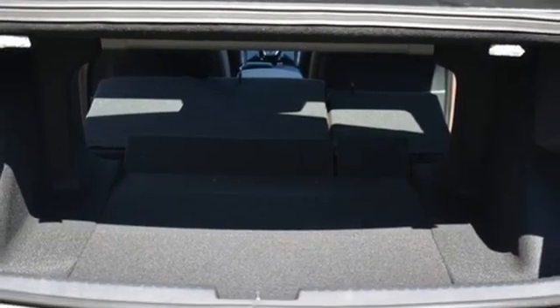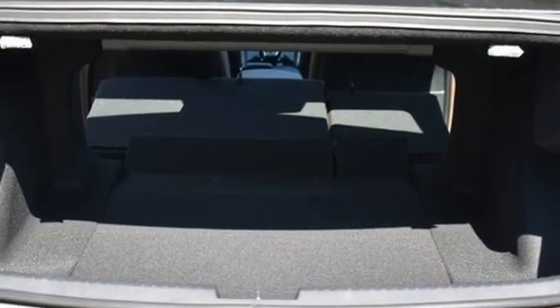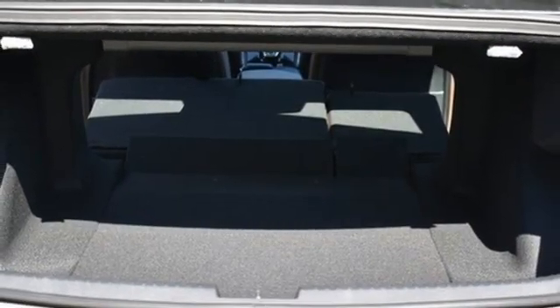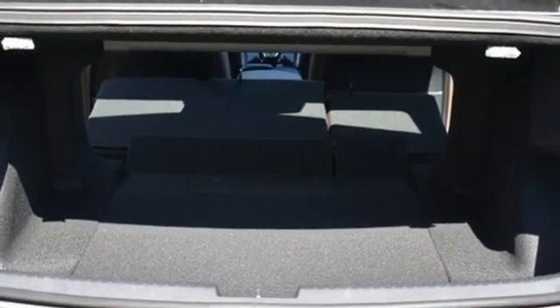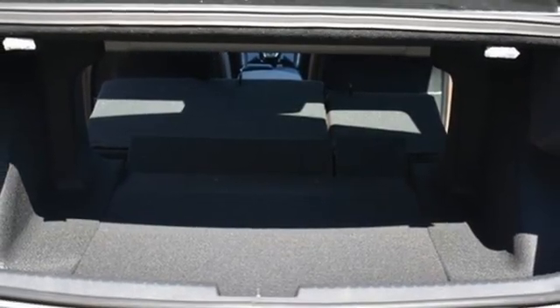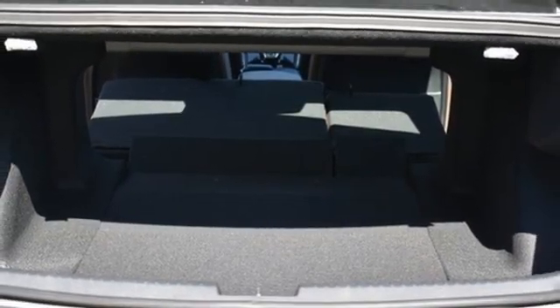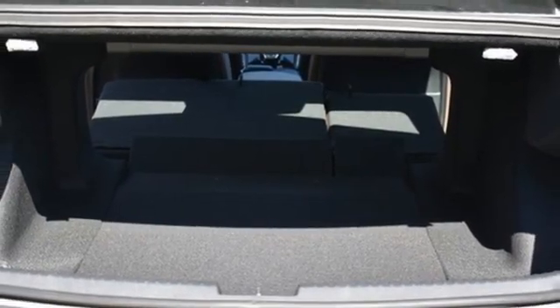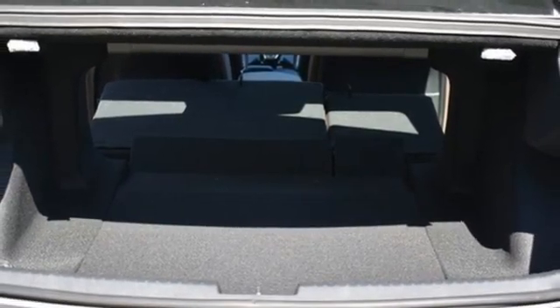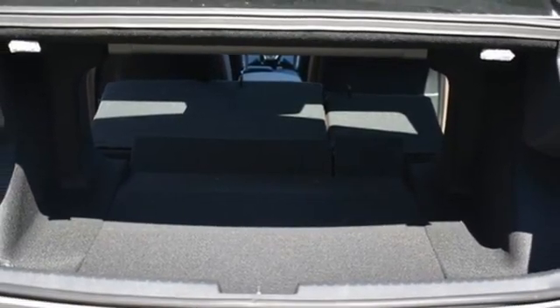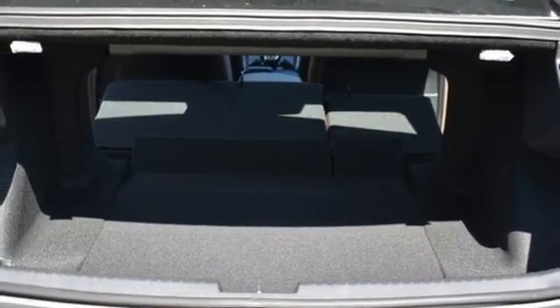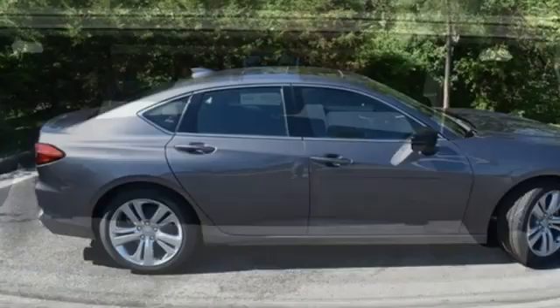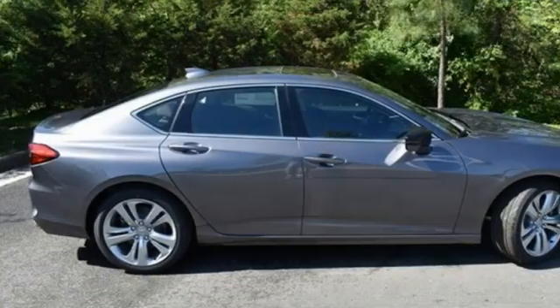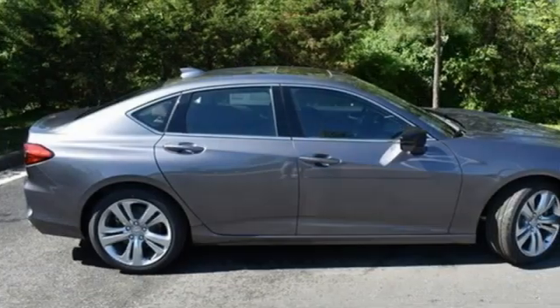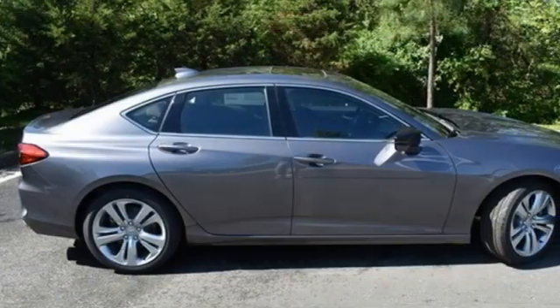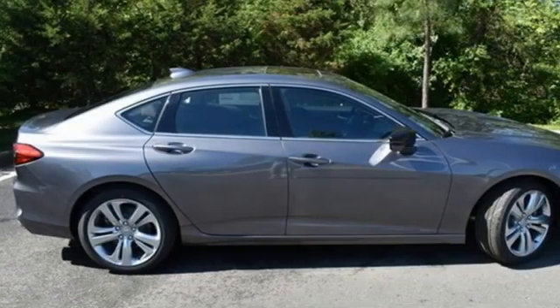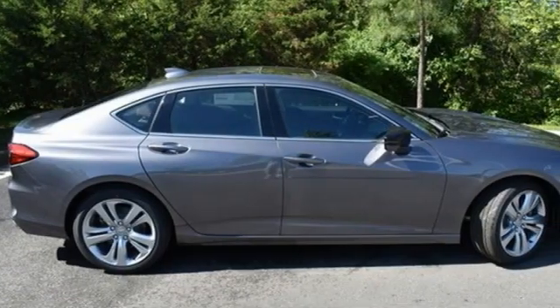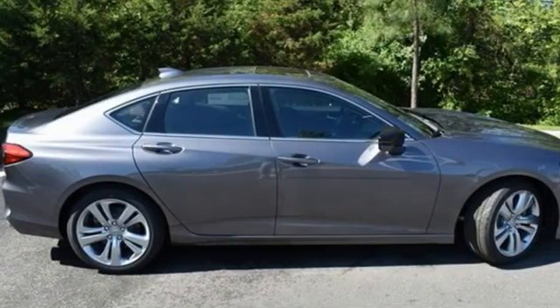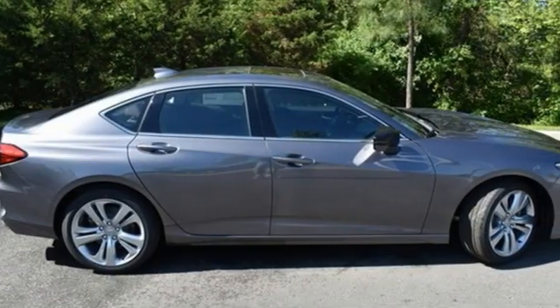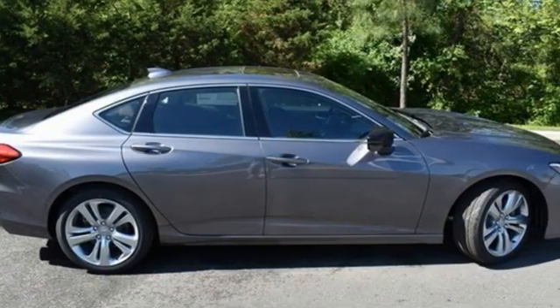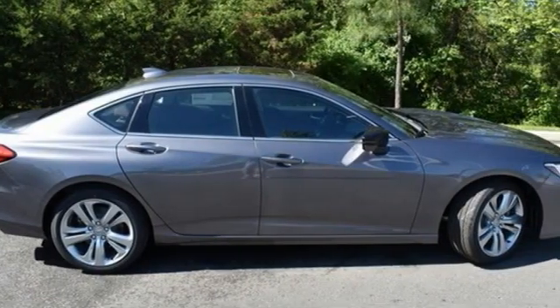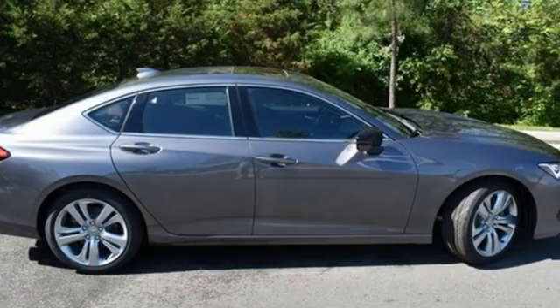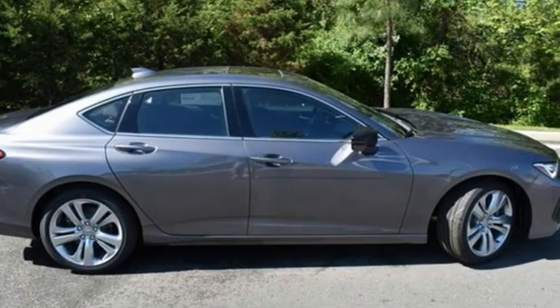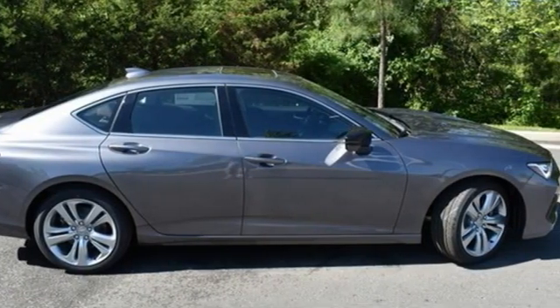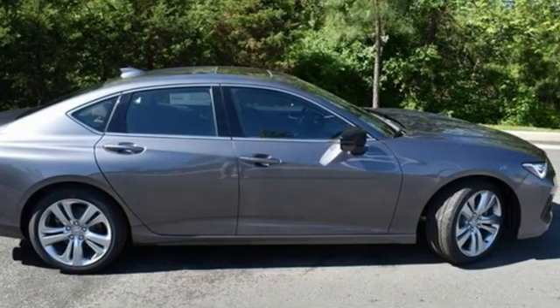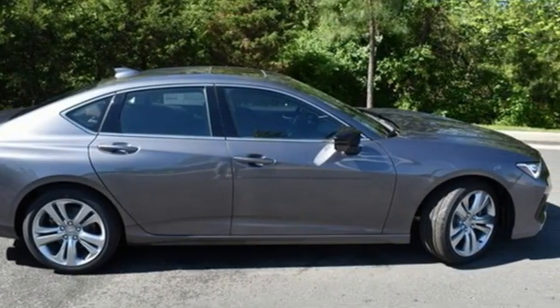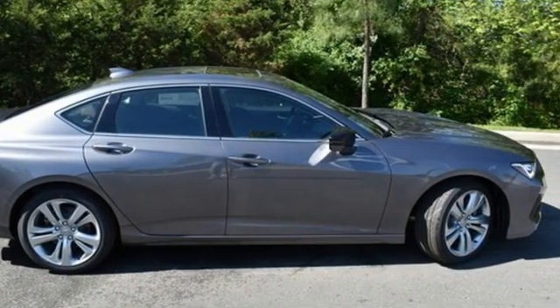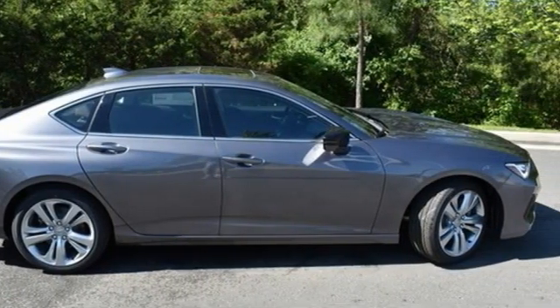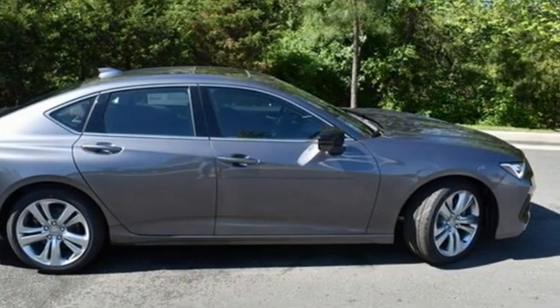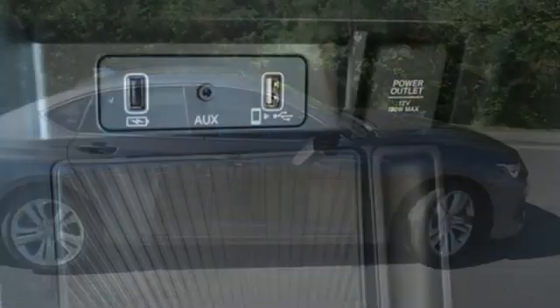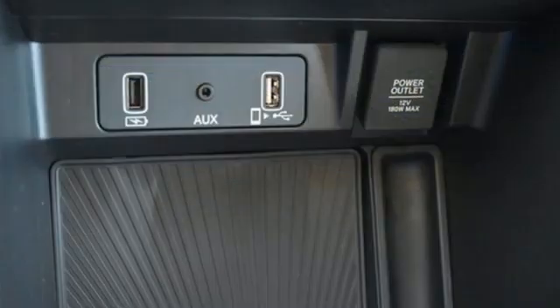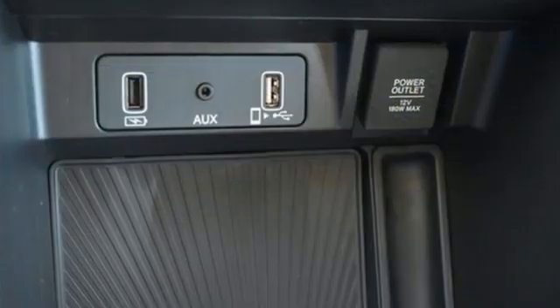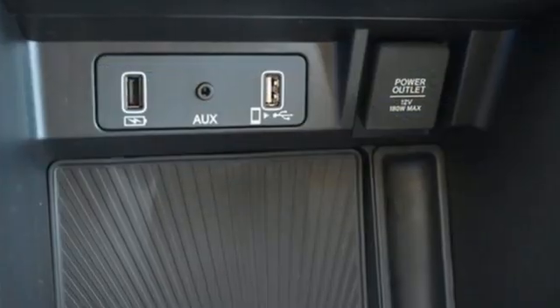Gas pressurized shocks, auto-dimming rearview mirror, and intercooled turbo inline four-cylinder engine.